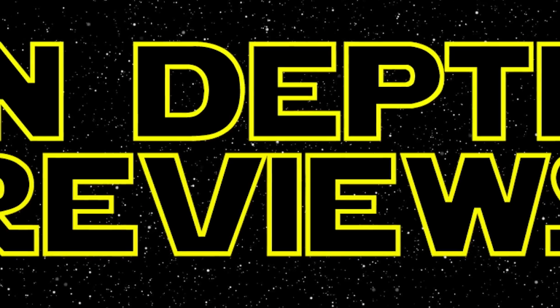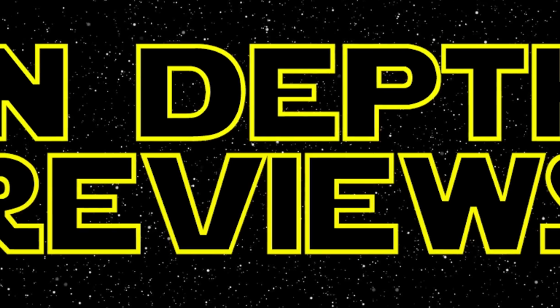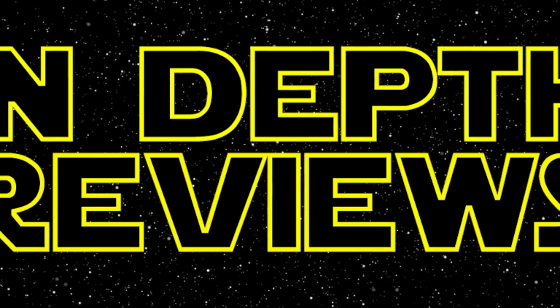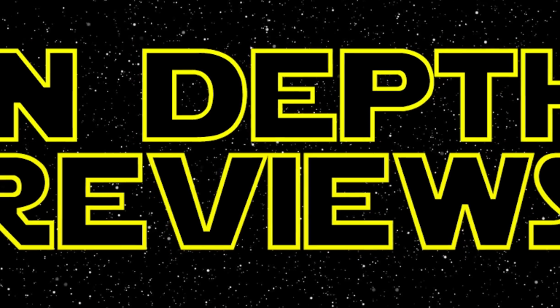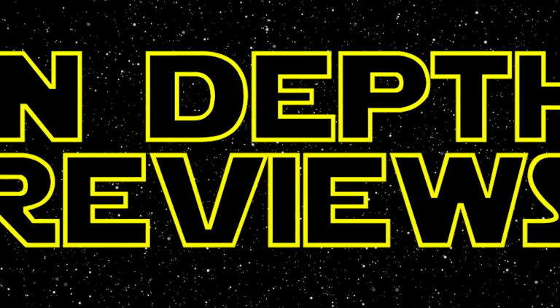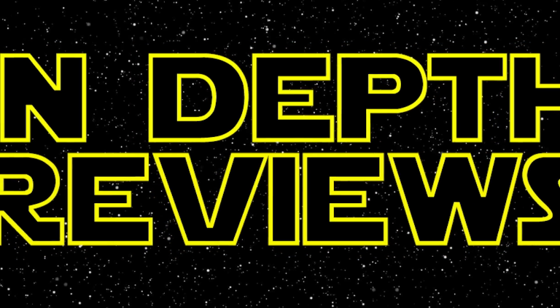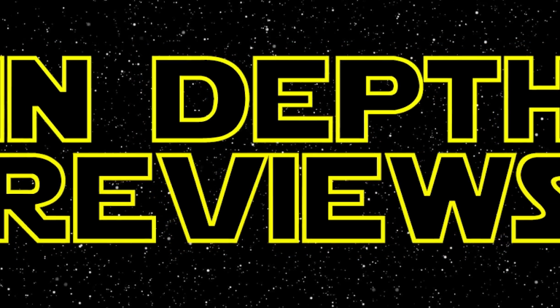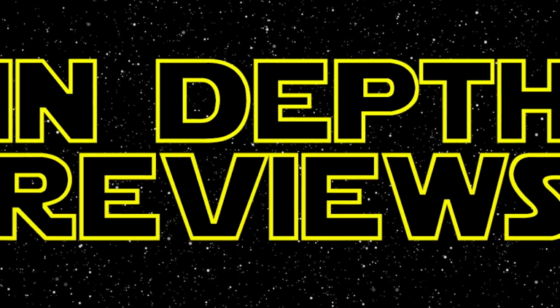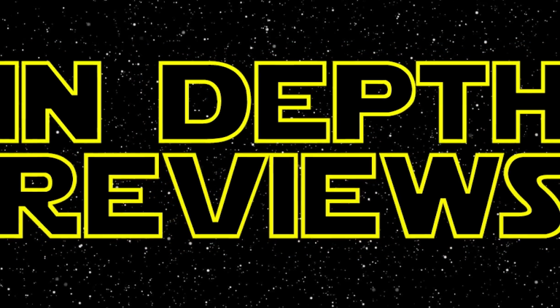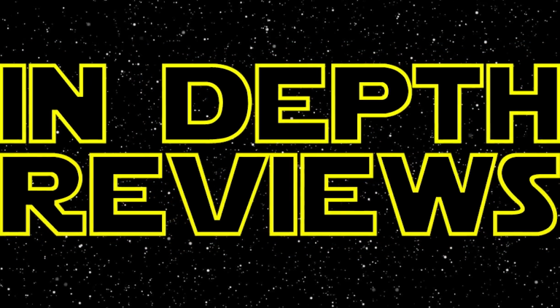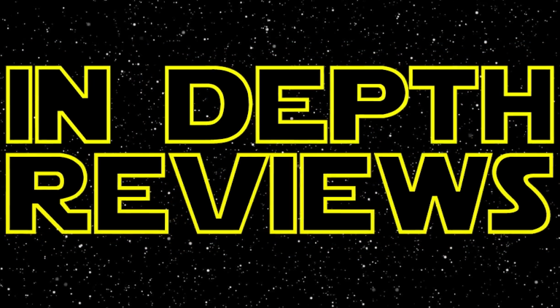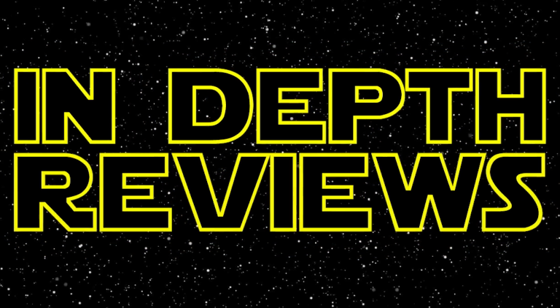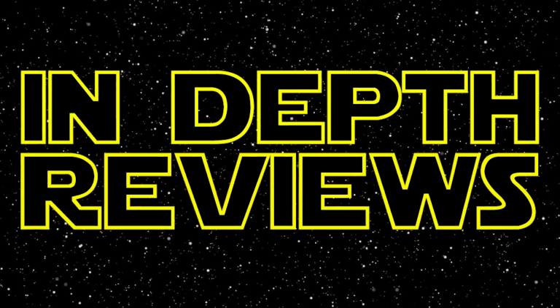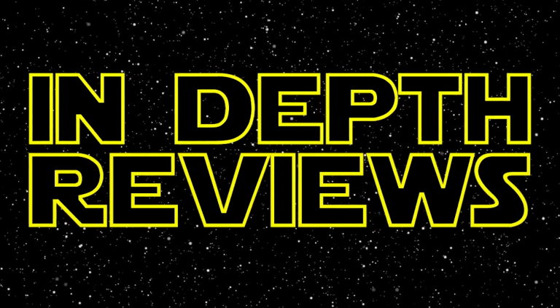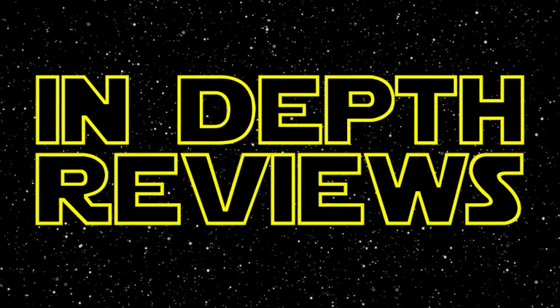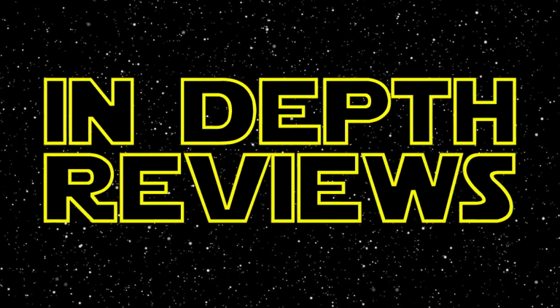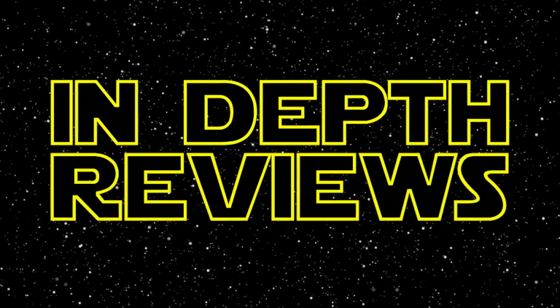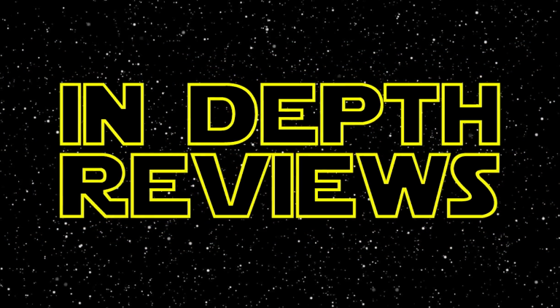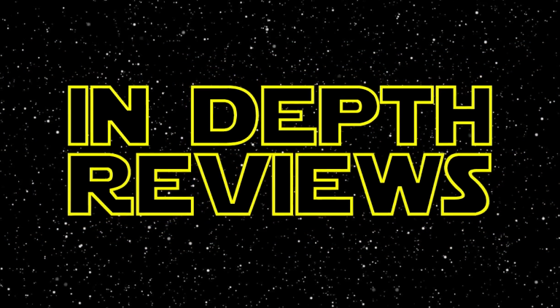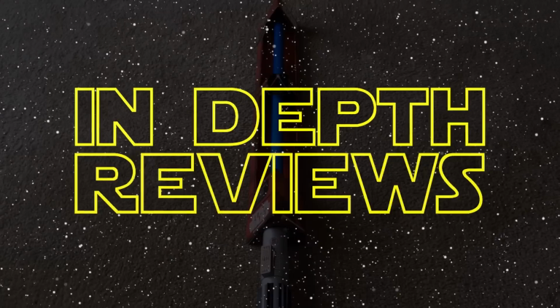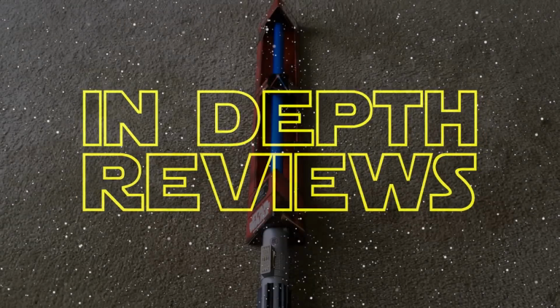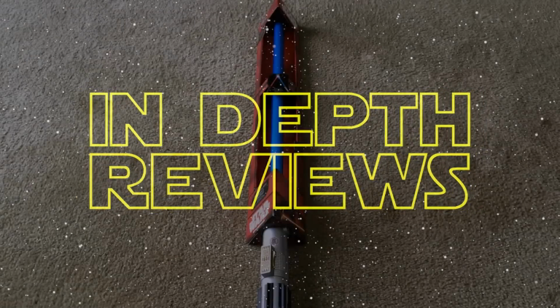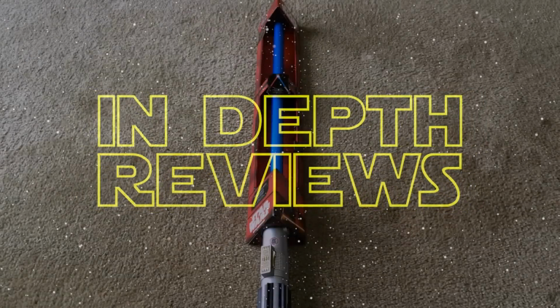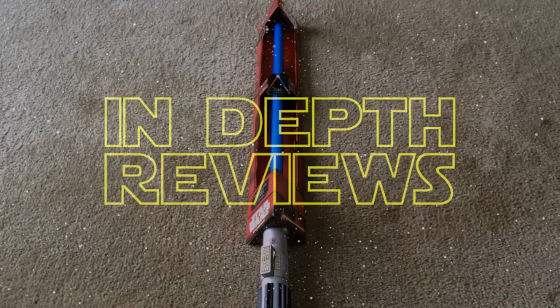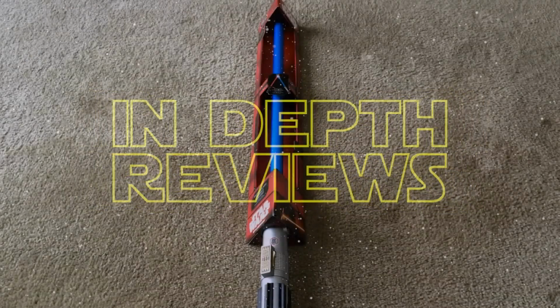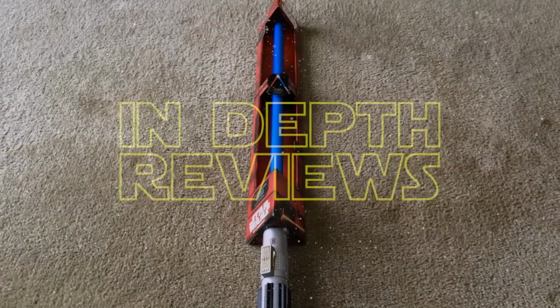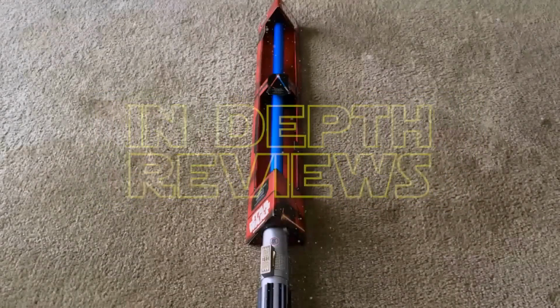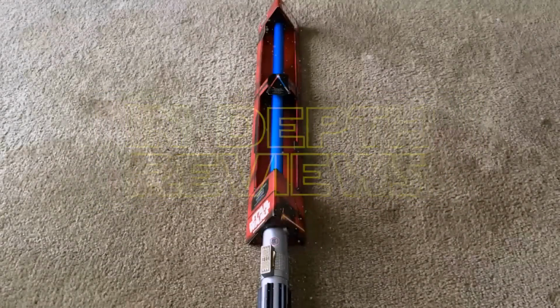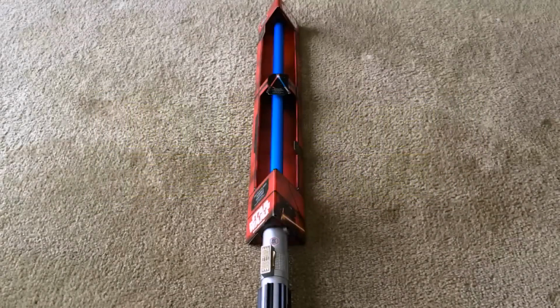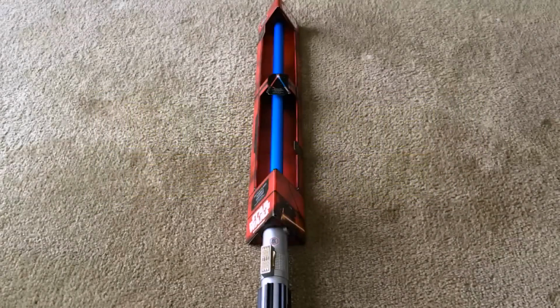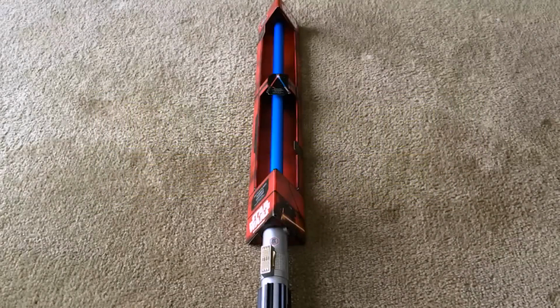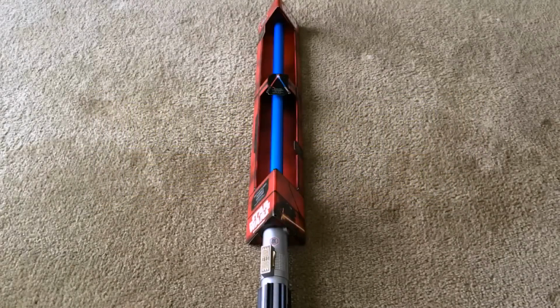Ladies and gentlemen, today's in-depth review is of the Star Wars Force Awakens Disney Store Exclusive Rey's Lightsaber. Let's do this.